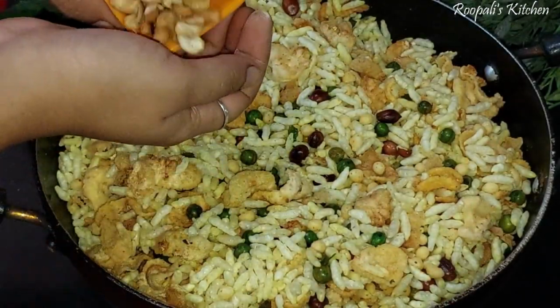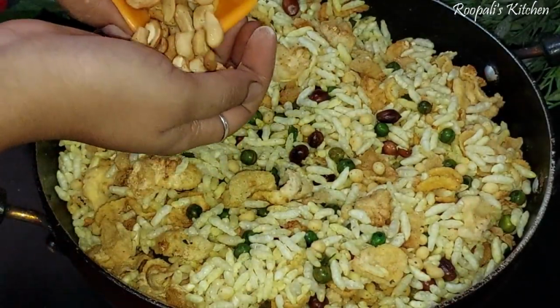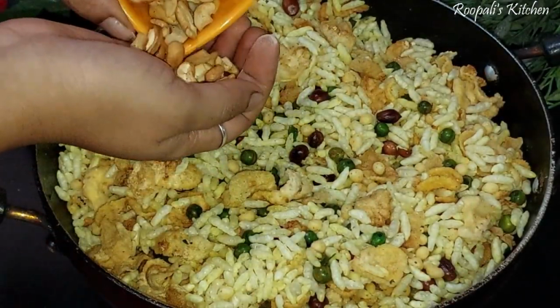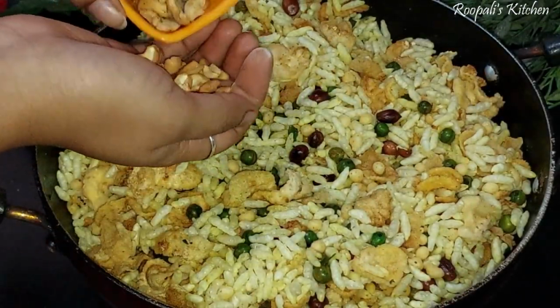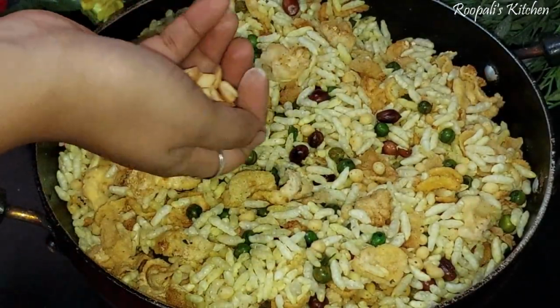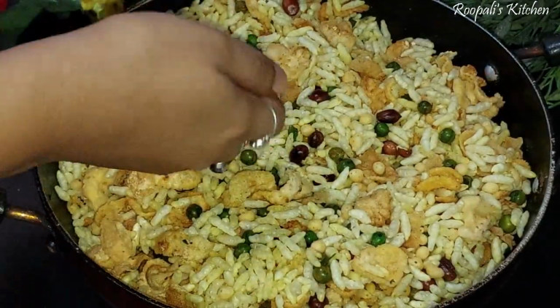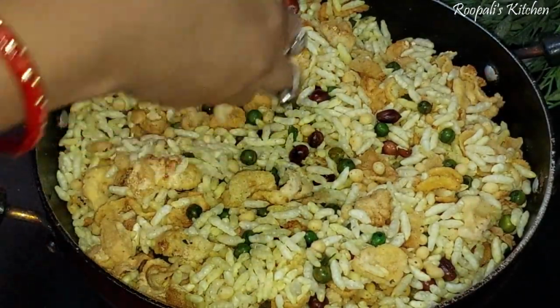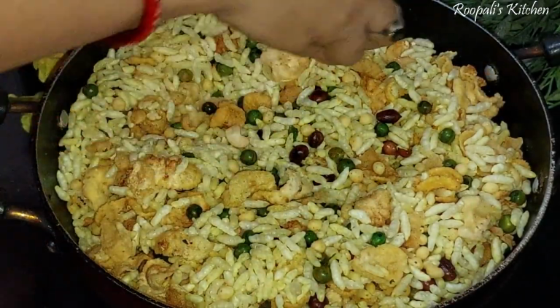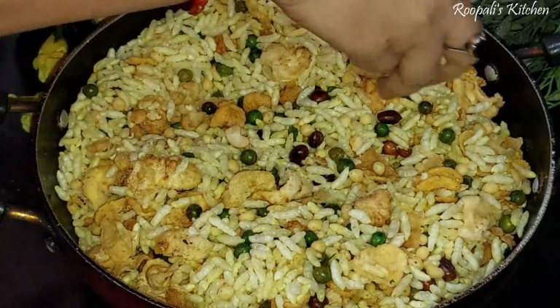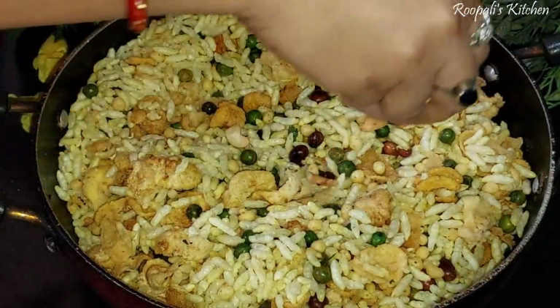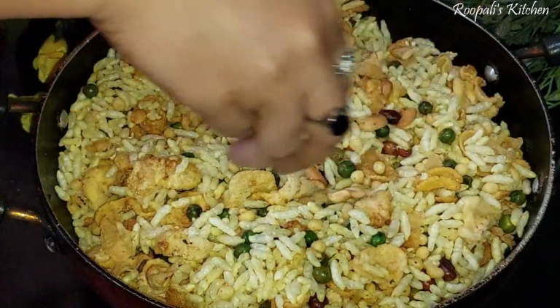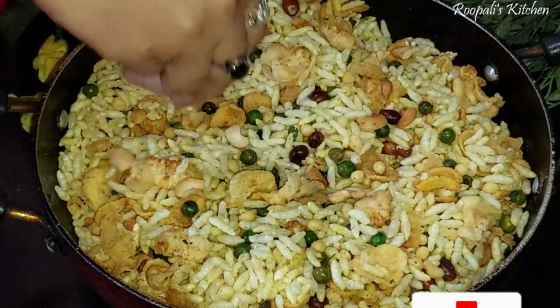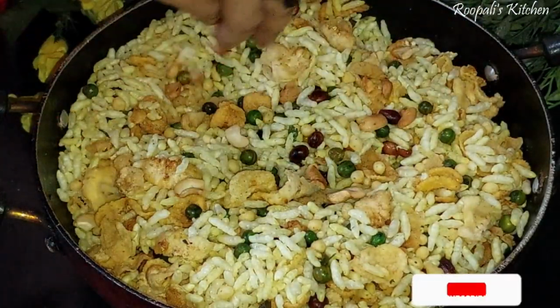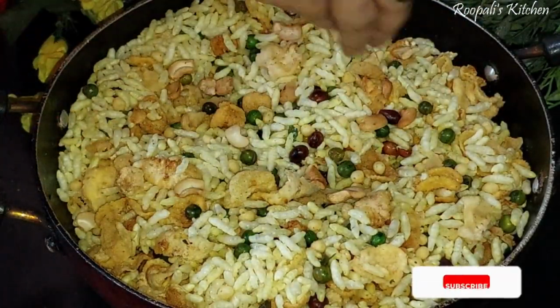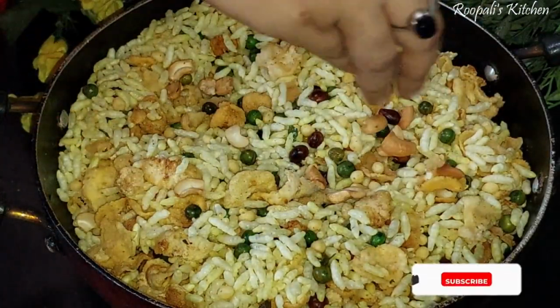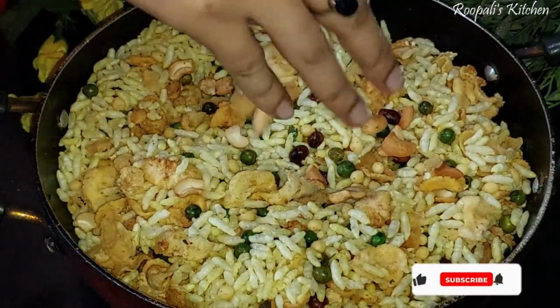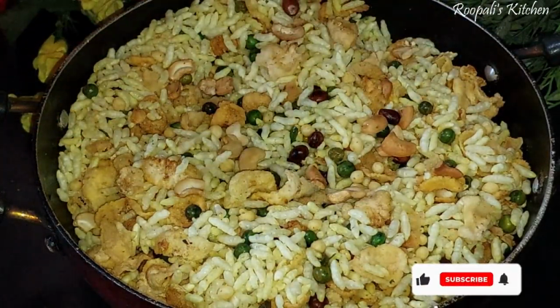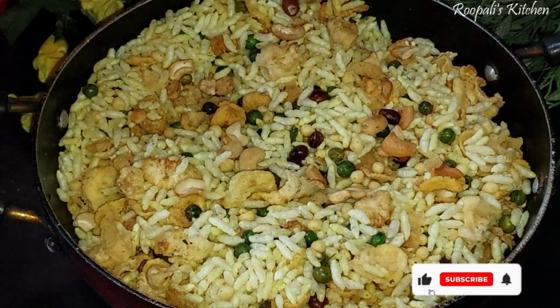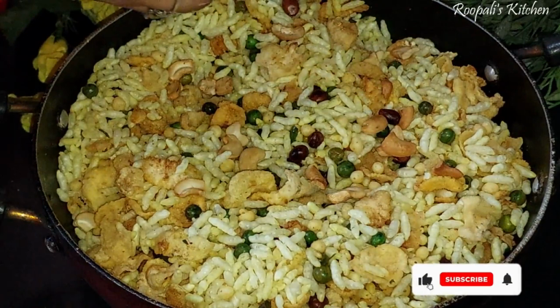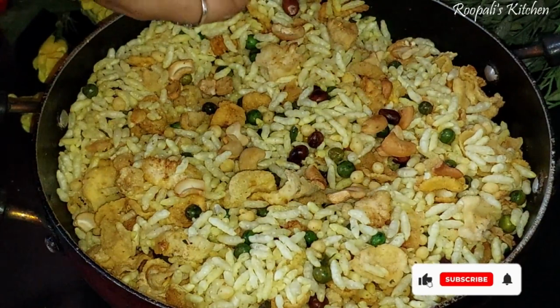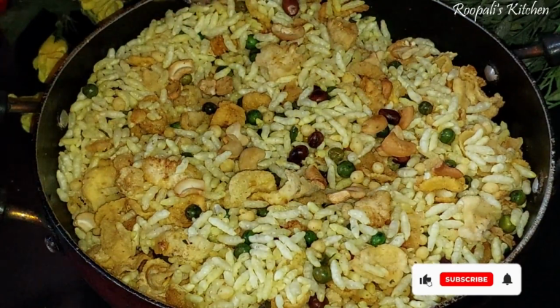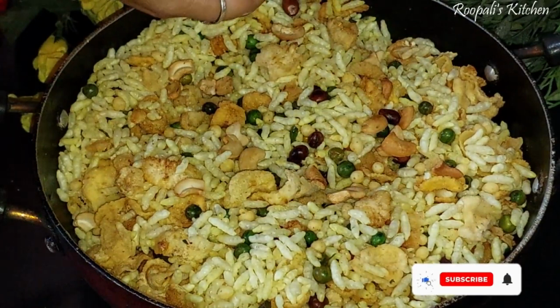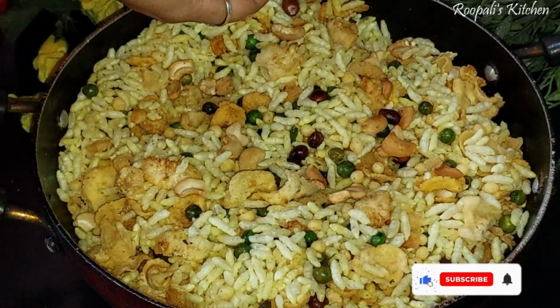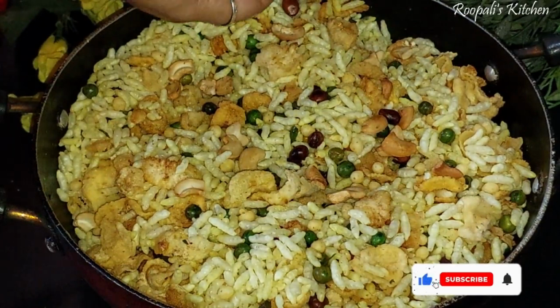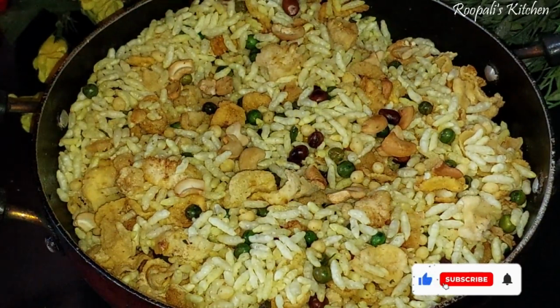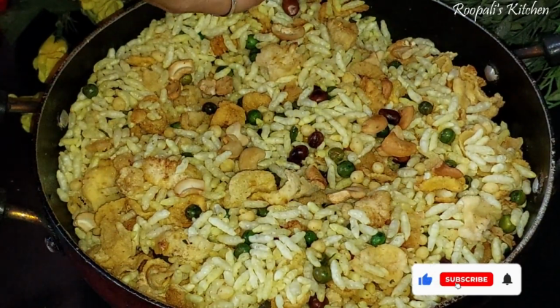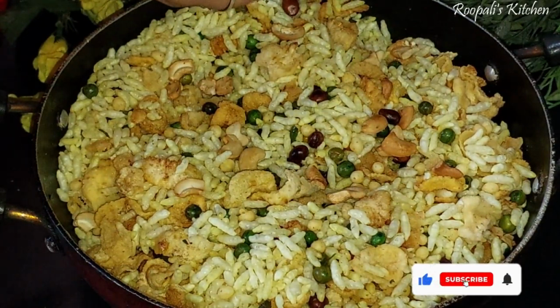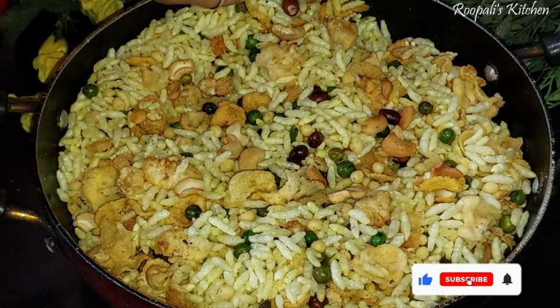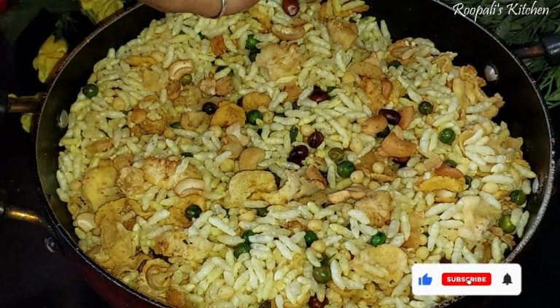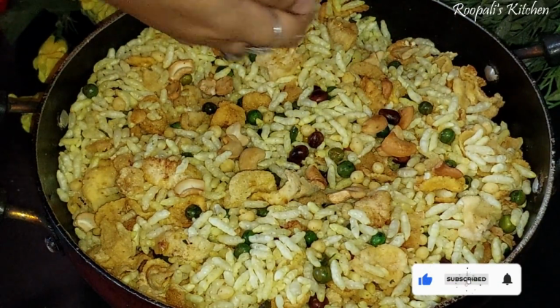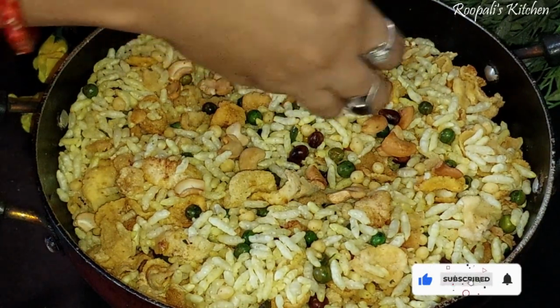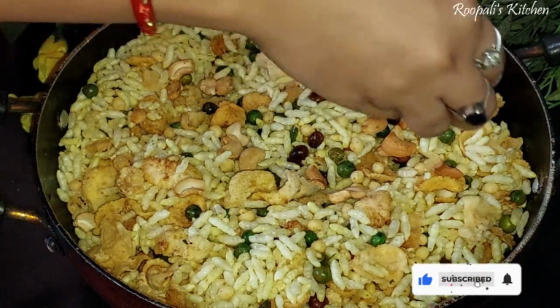I also added a little kaju — cashews — for decoration and a little extra flavor.